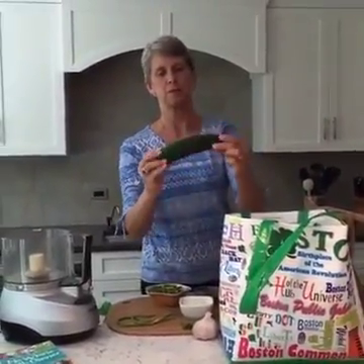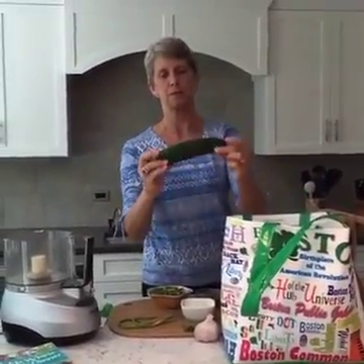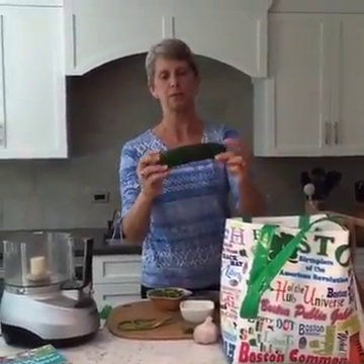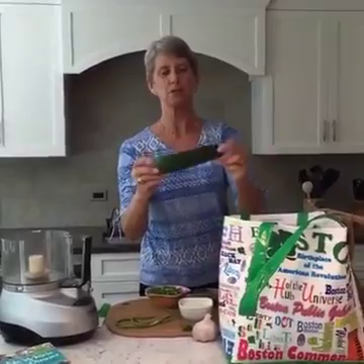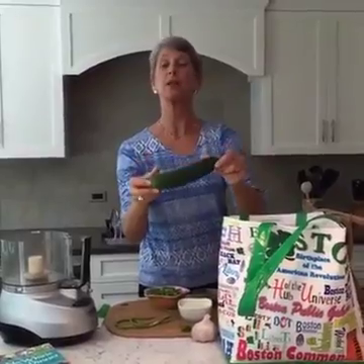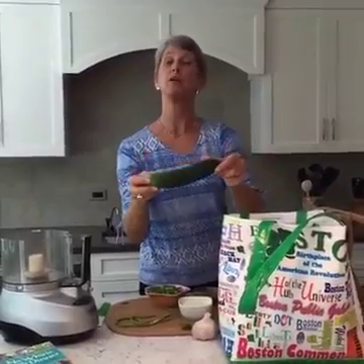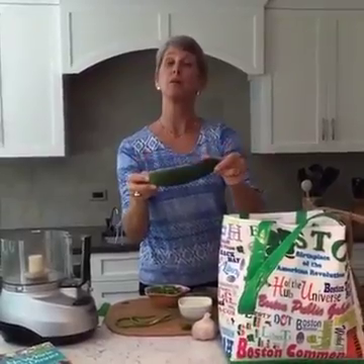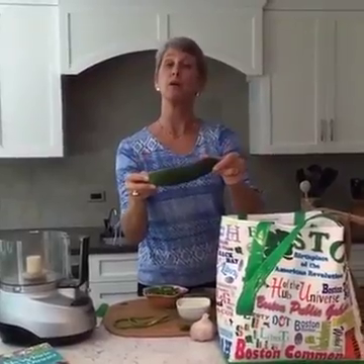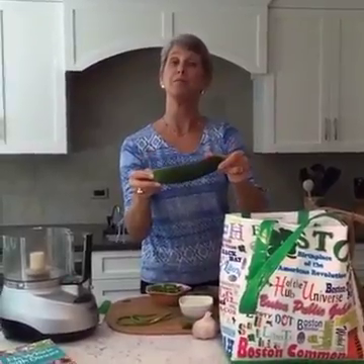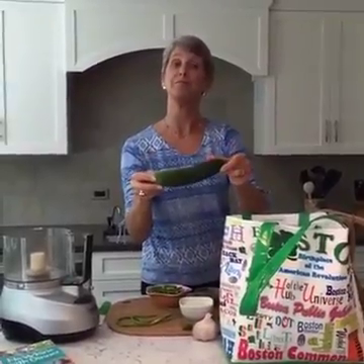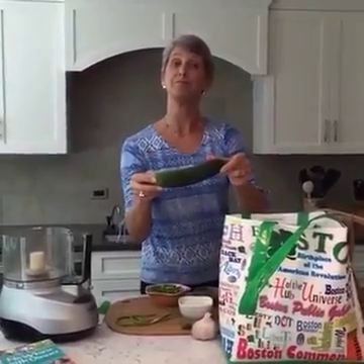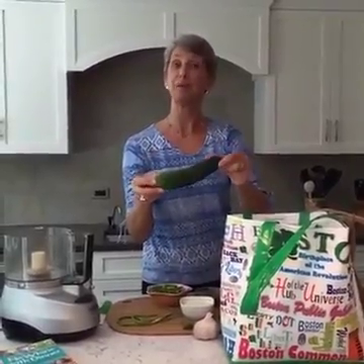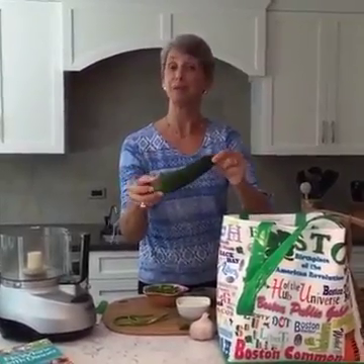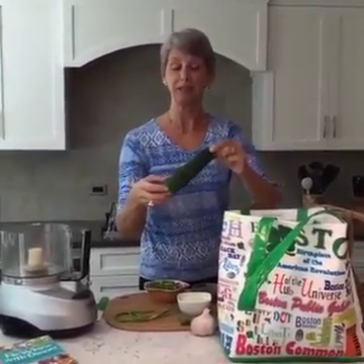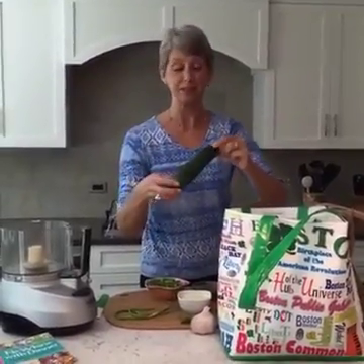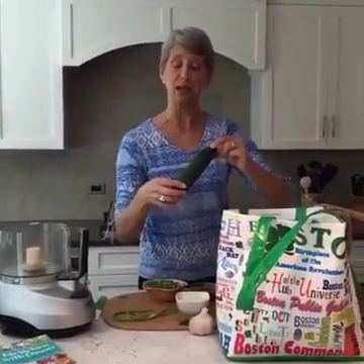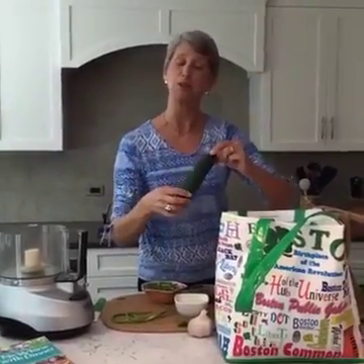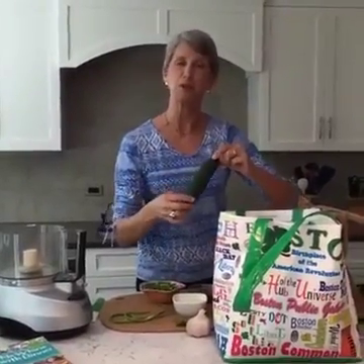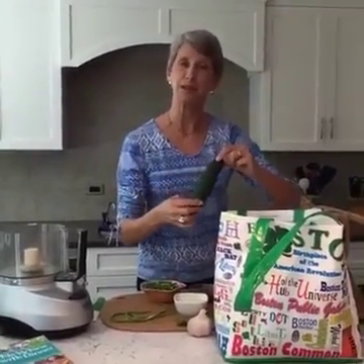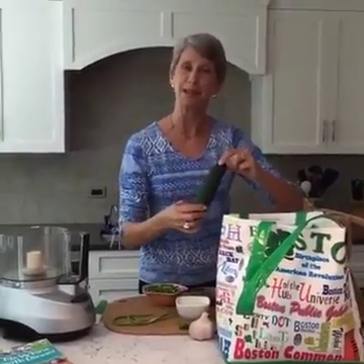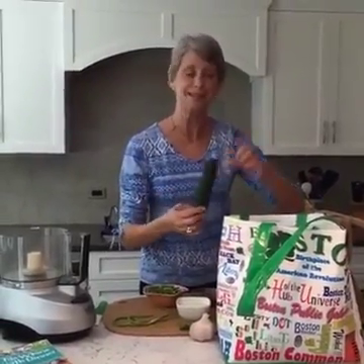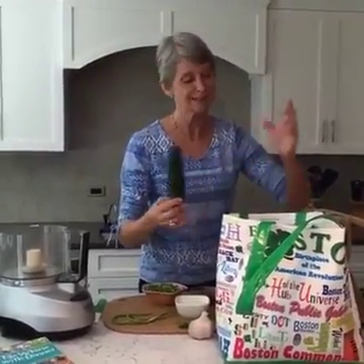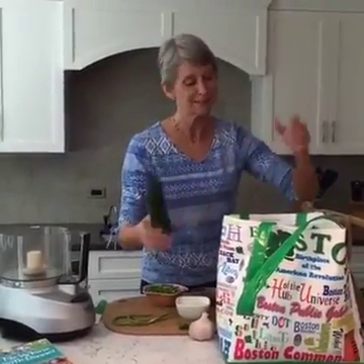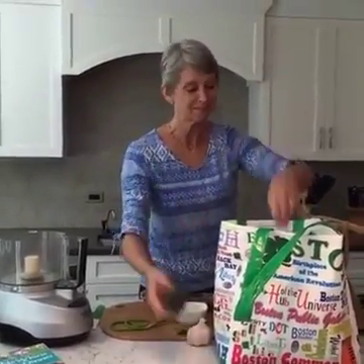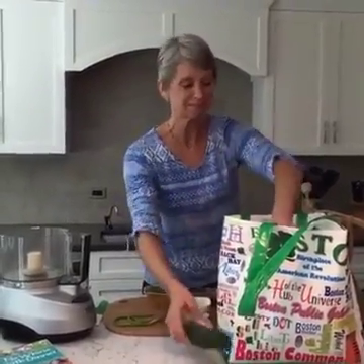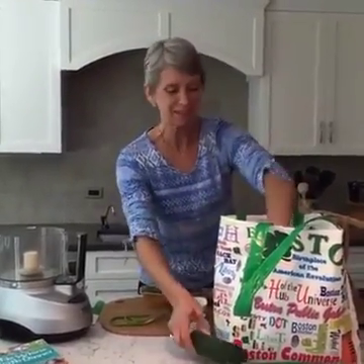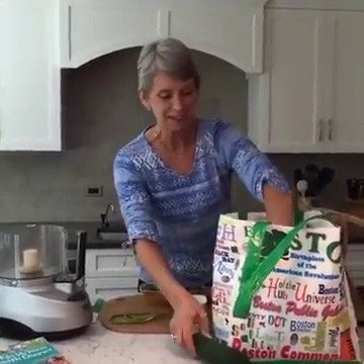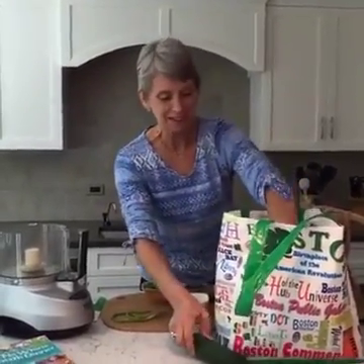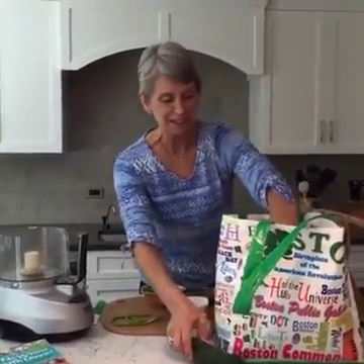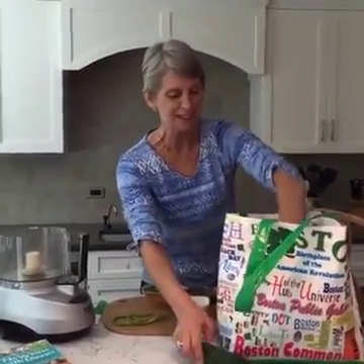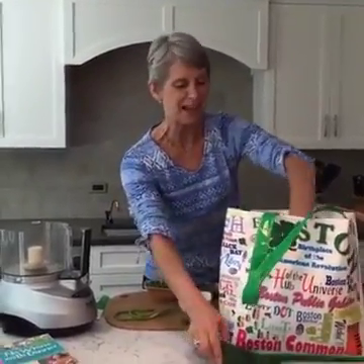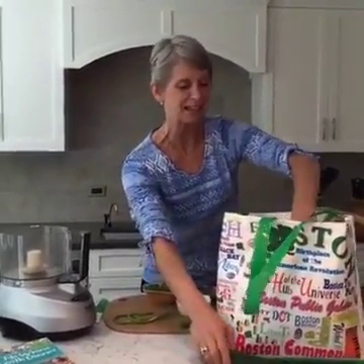This looks like a cucumber. I believe it is. That will go with the lettuce in the salad.